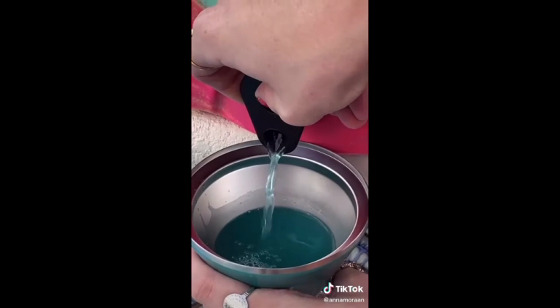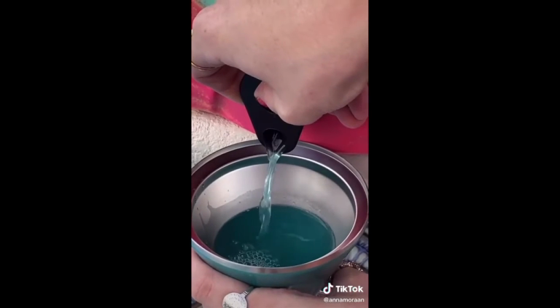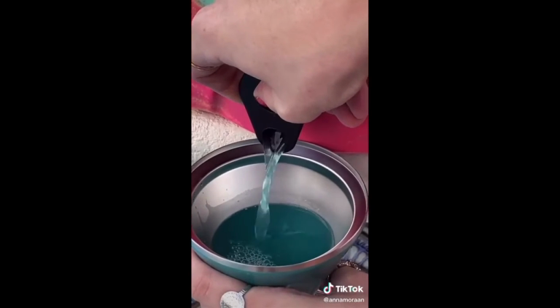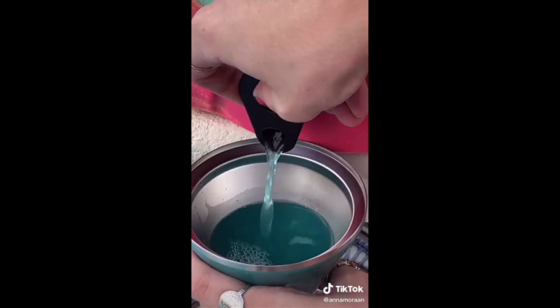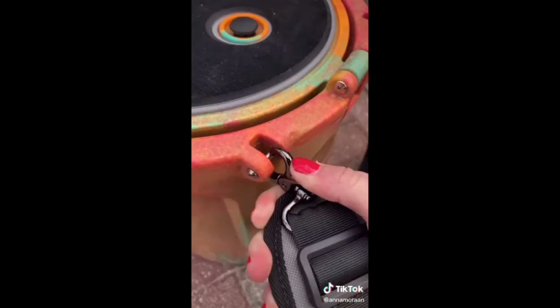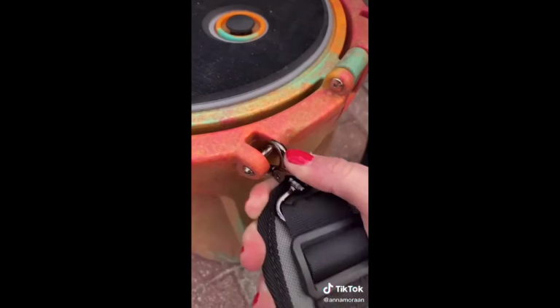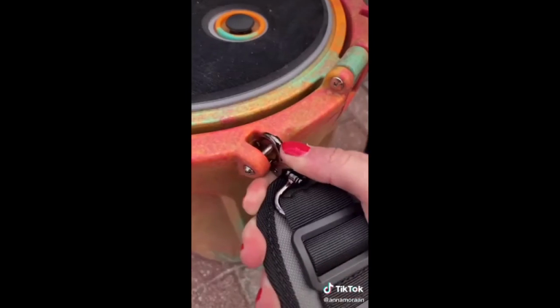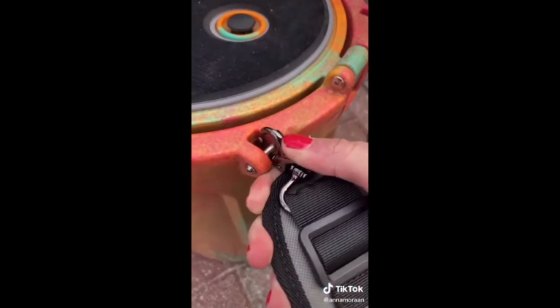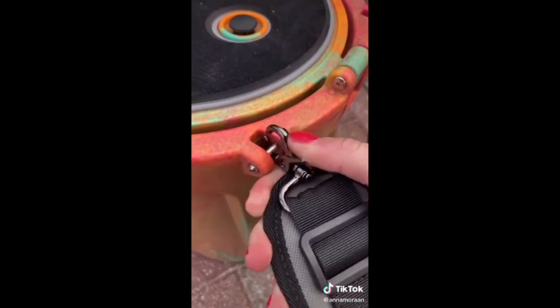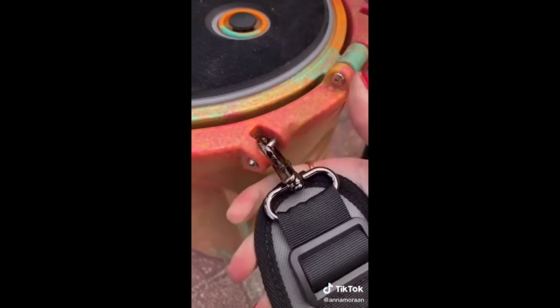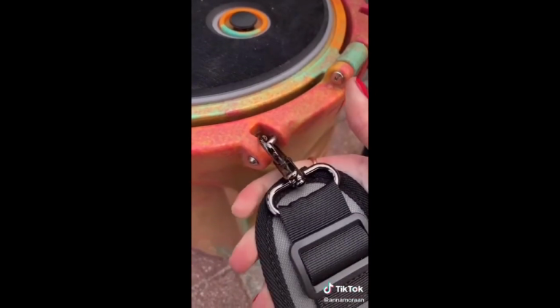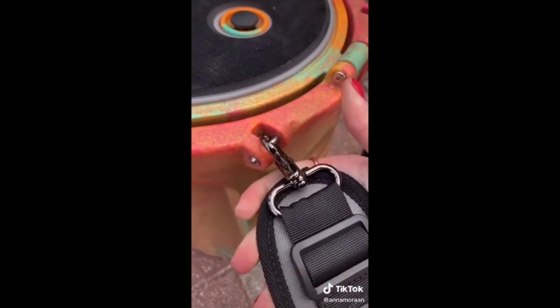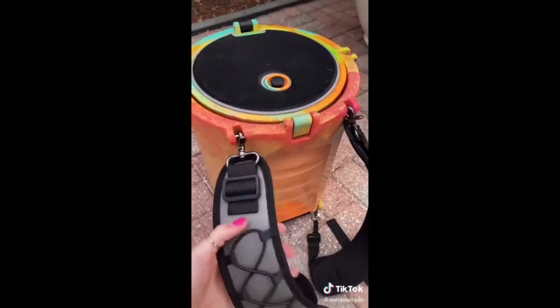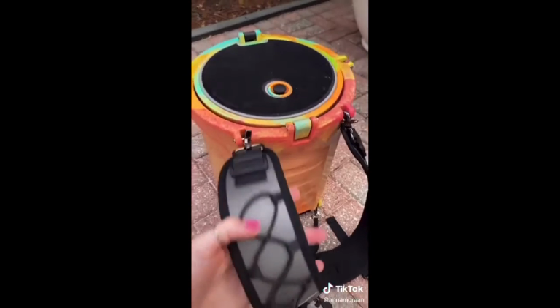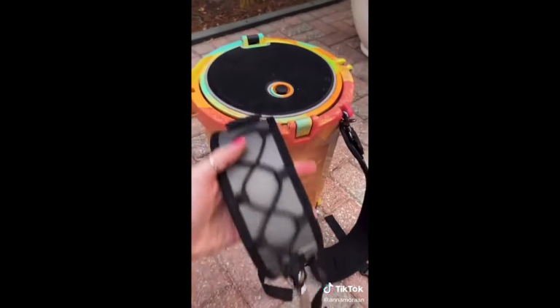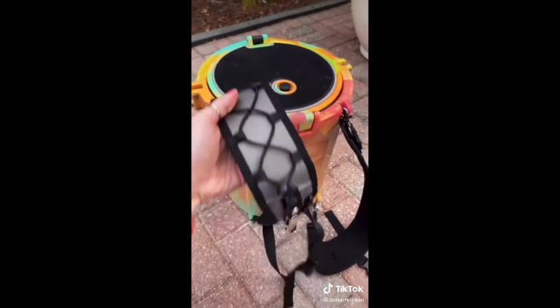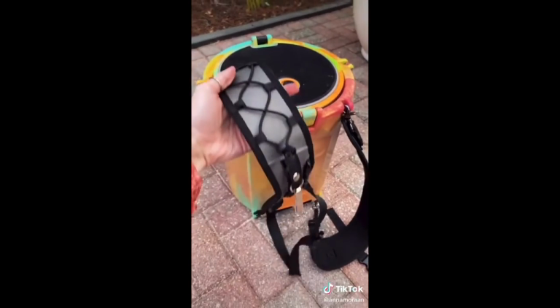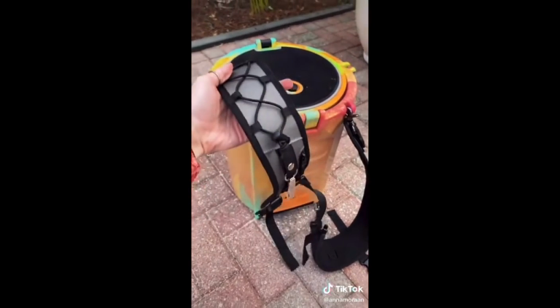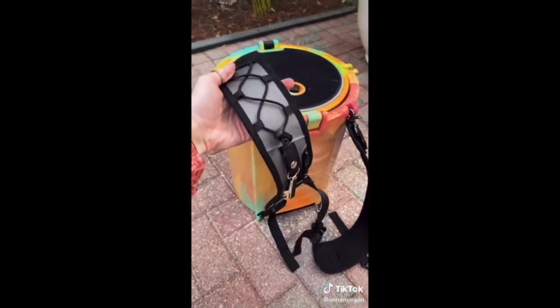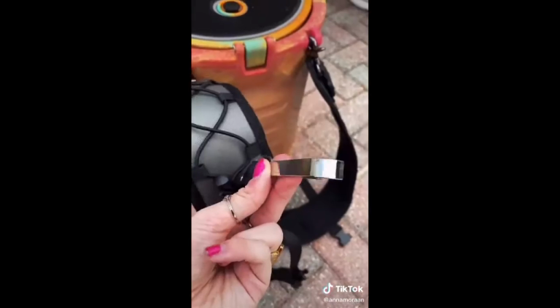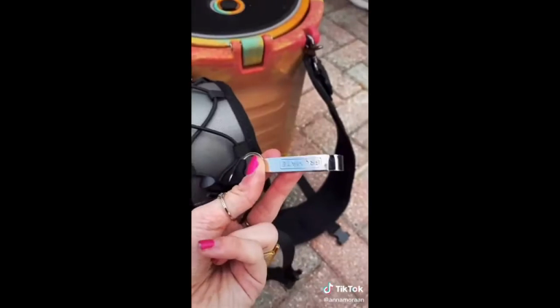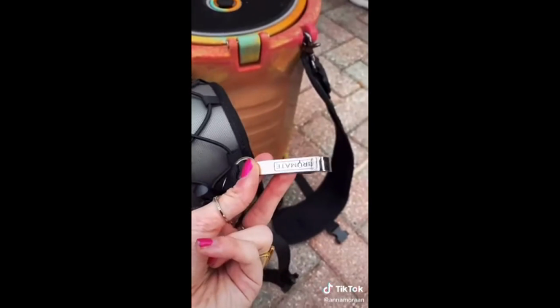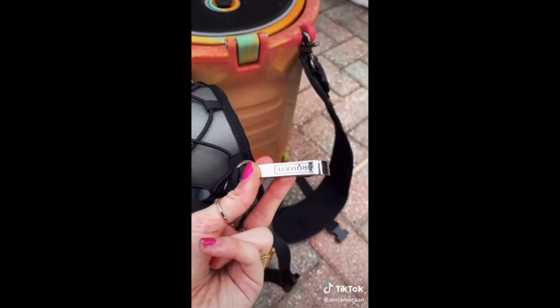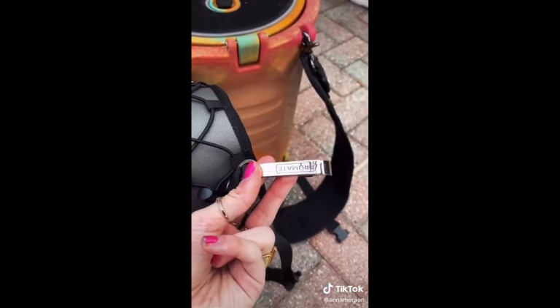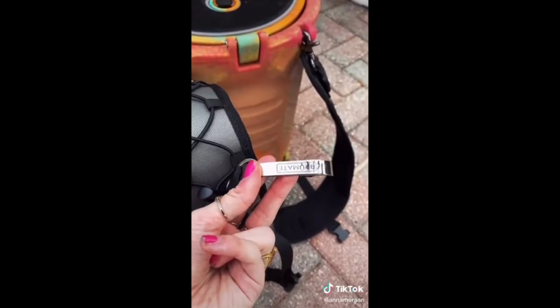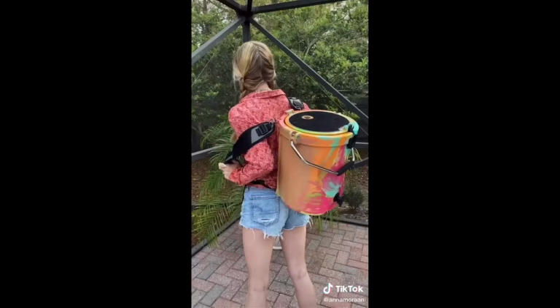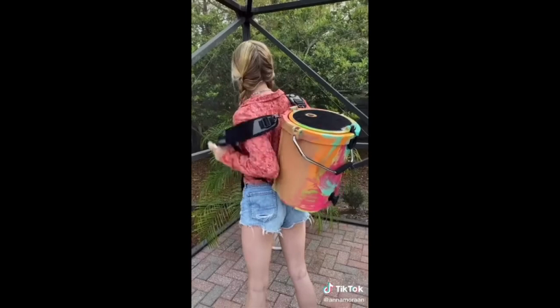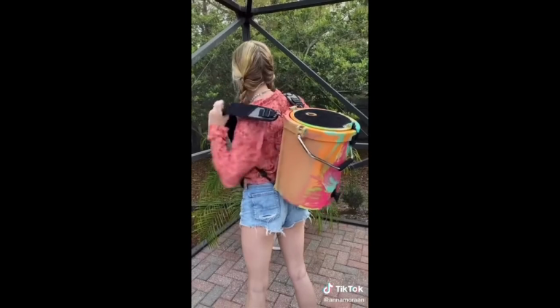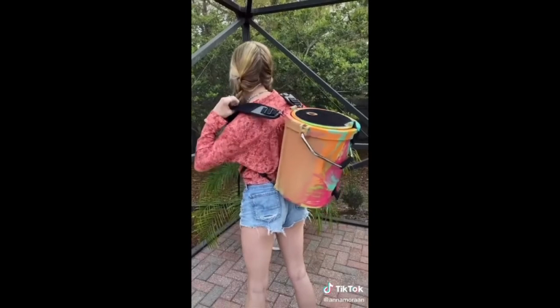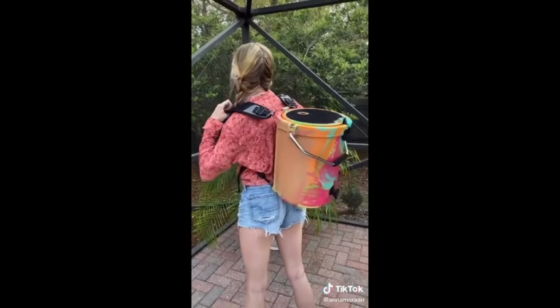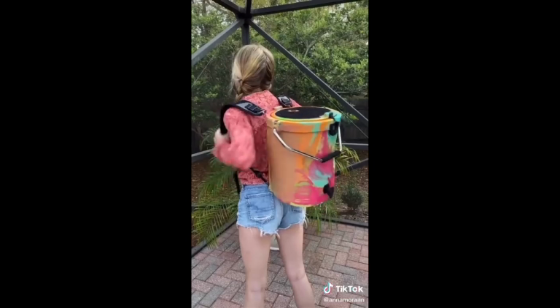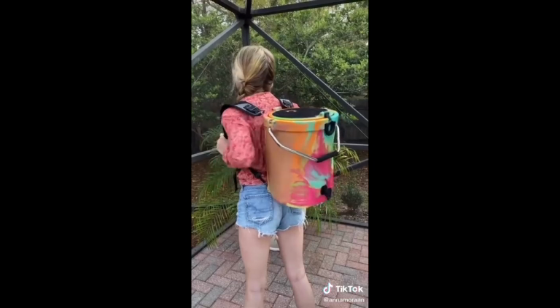Is this not the best thing ever? Plus, you can add on these straps to make it a backpack — take it hiking, take it to the beach. And it has a bottle opener.